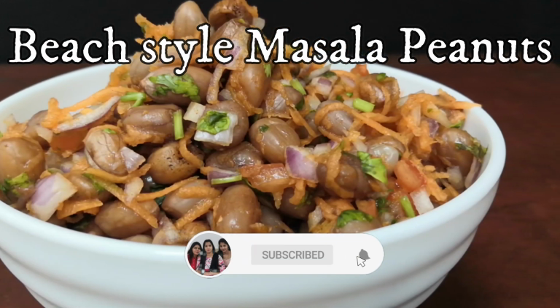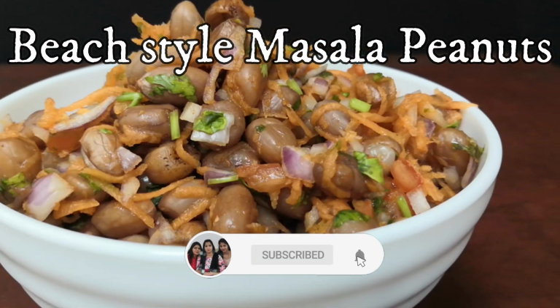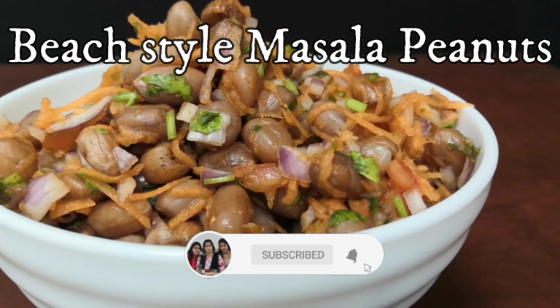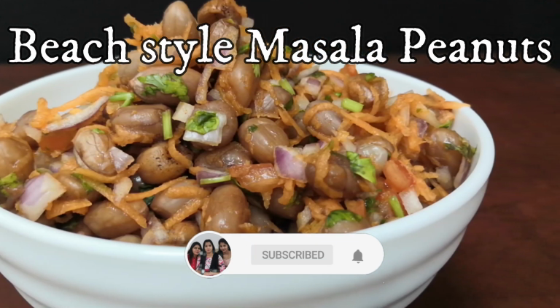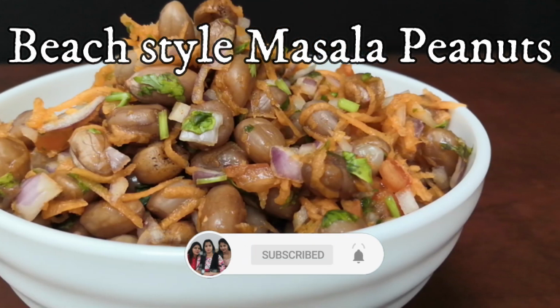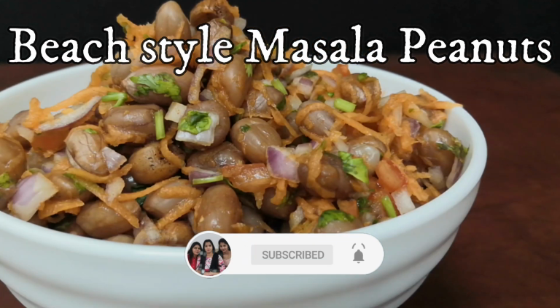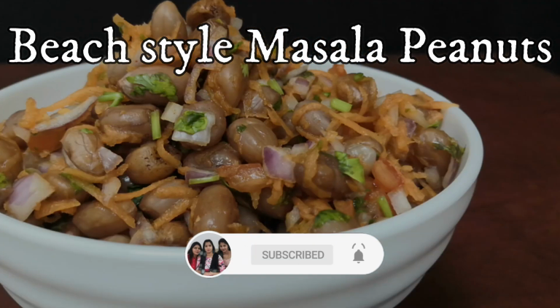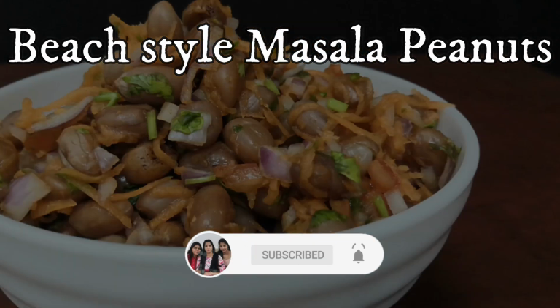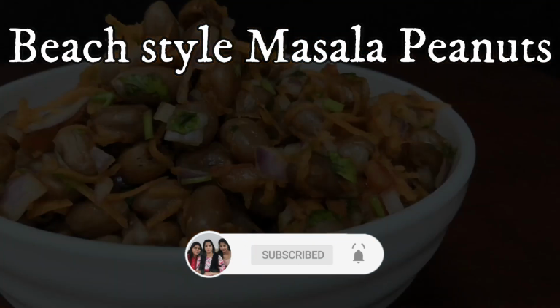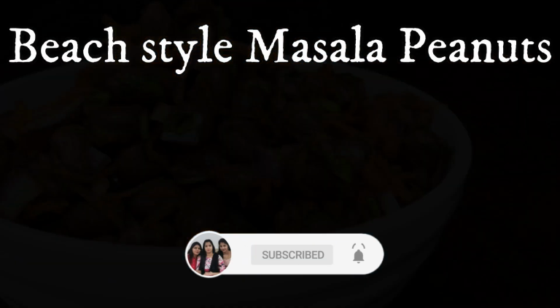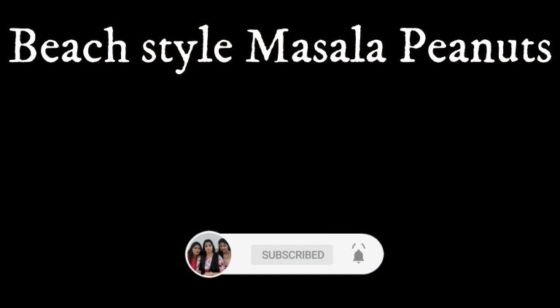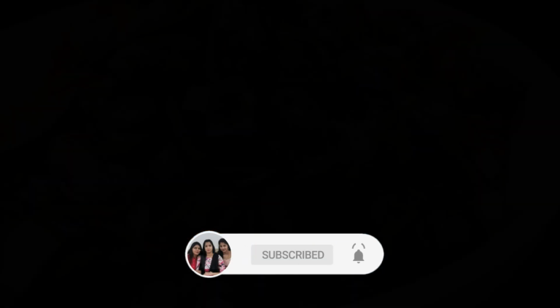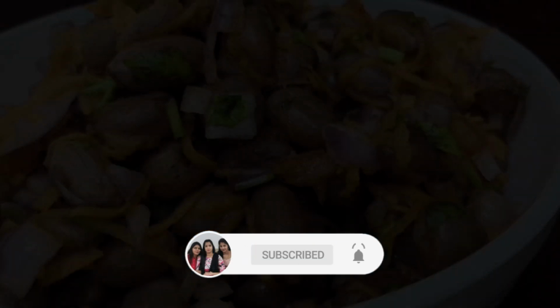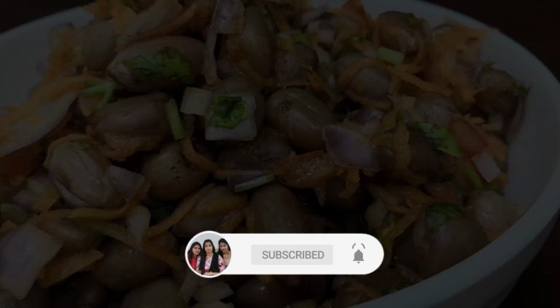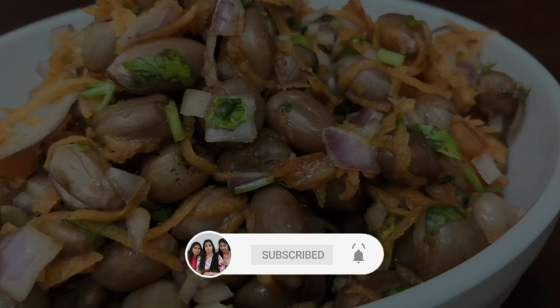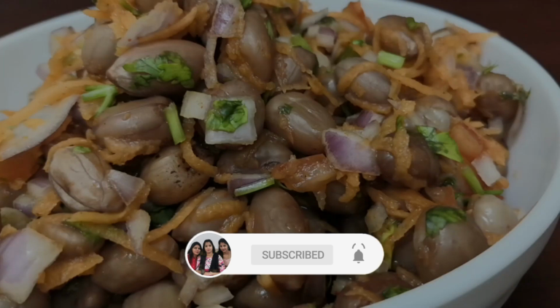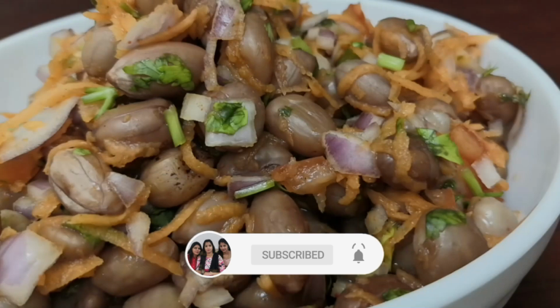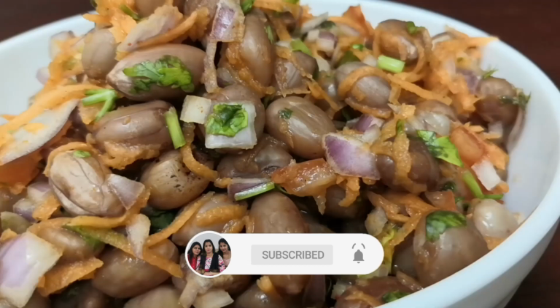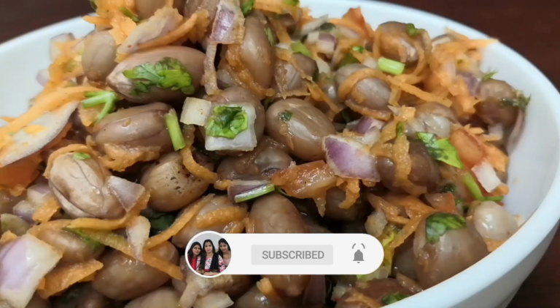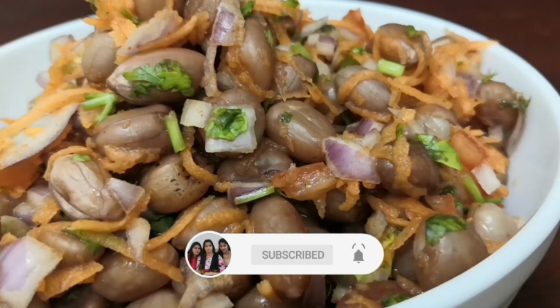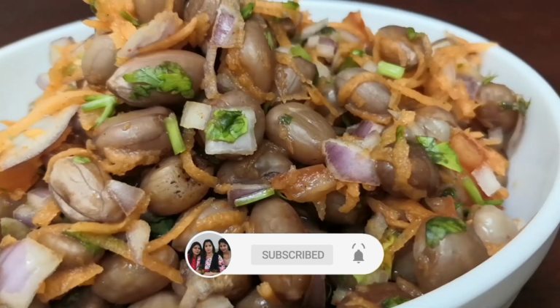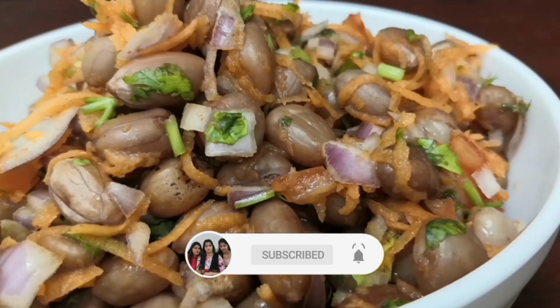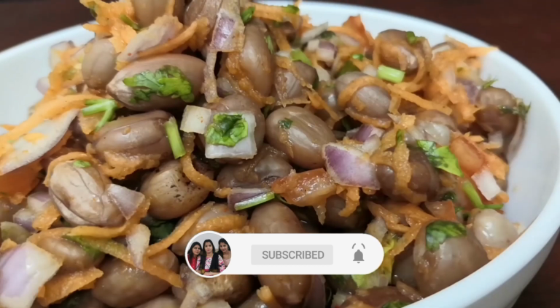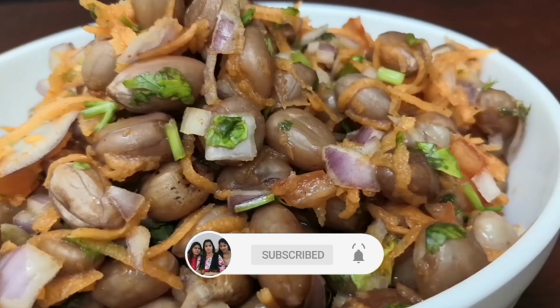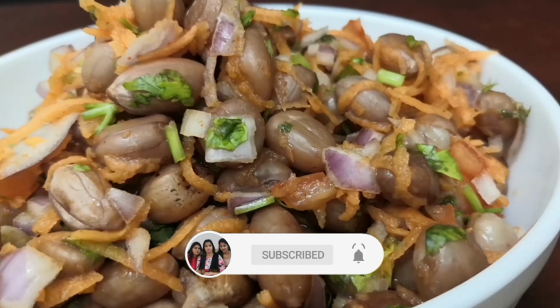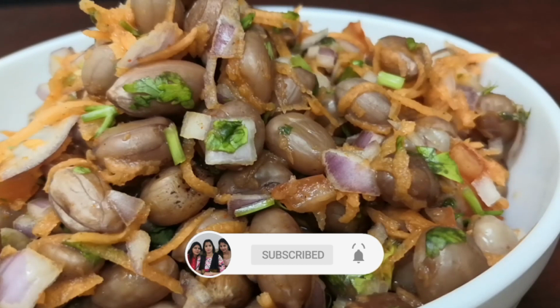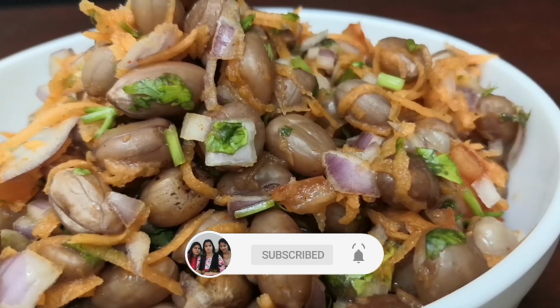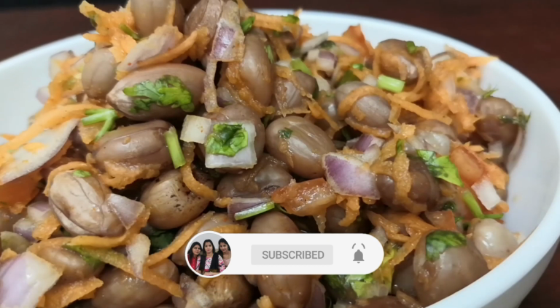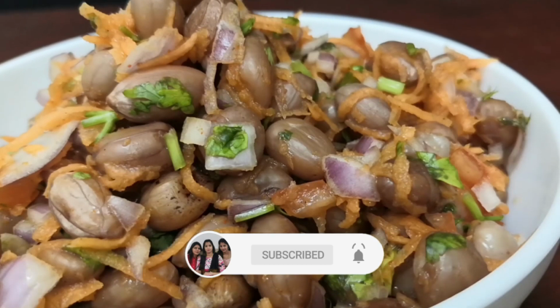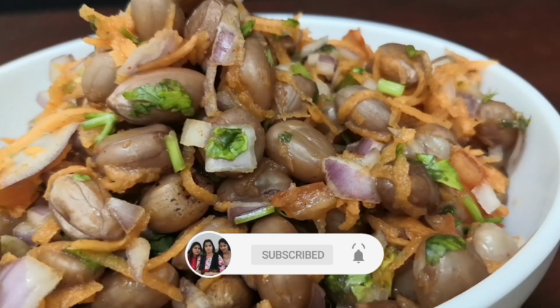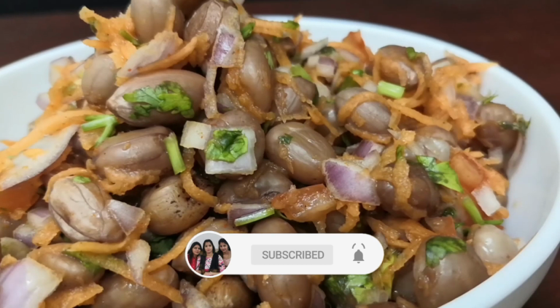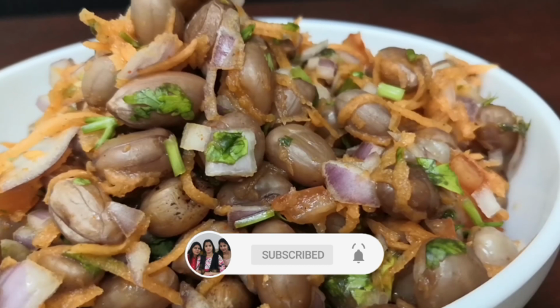This is one of my personal favourite snacks. So, let's cook it.